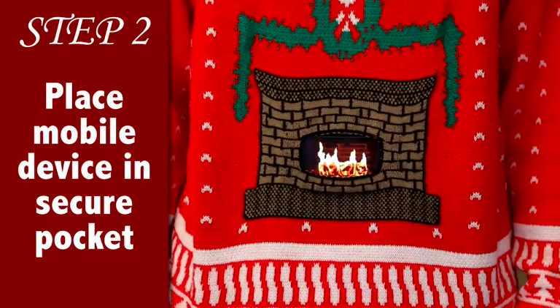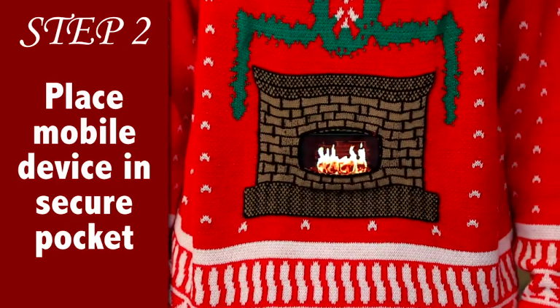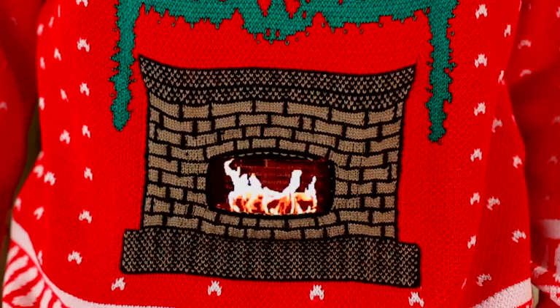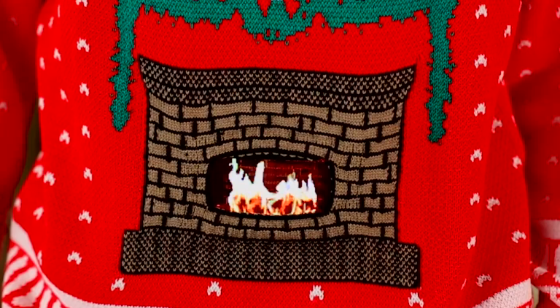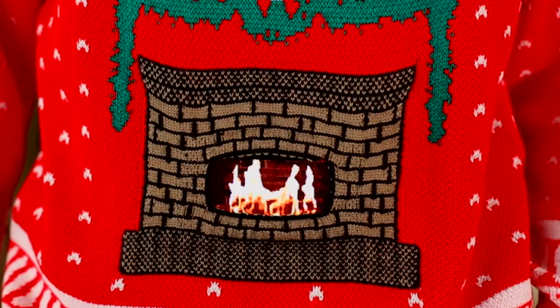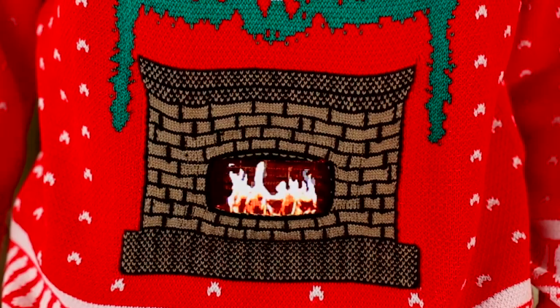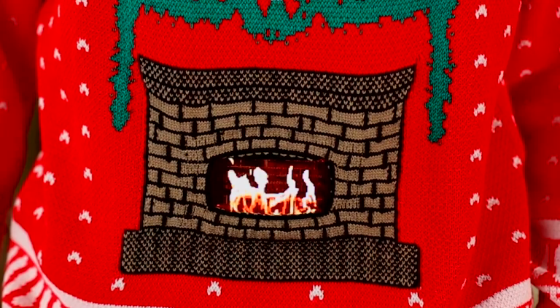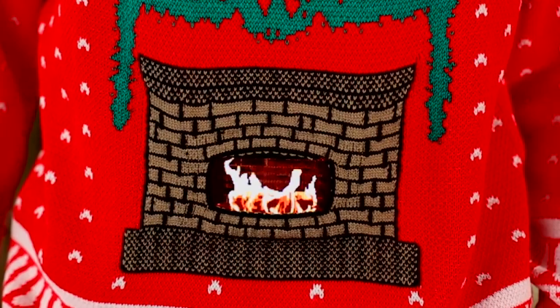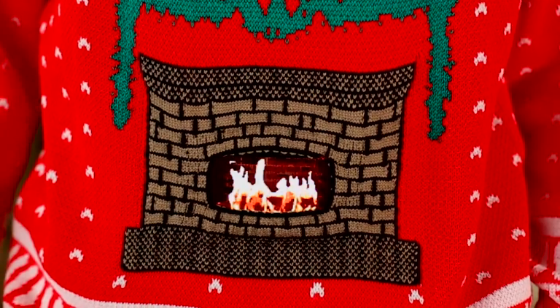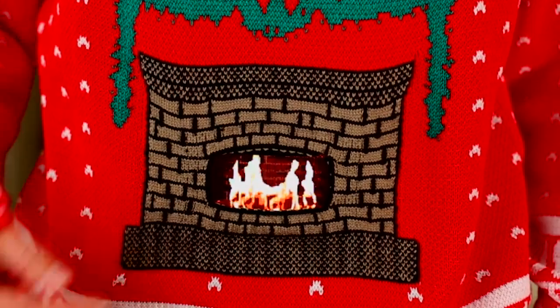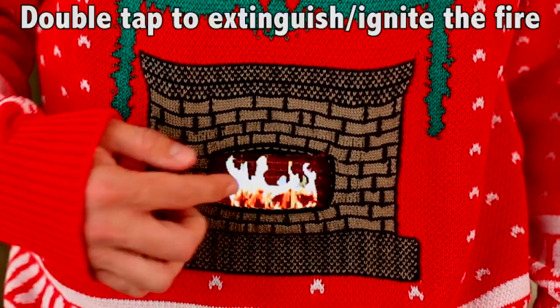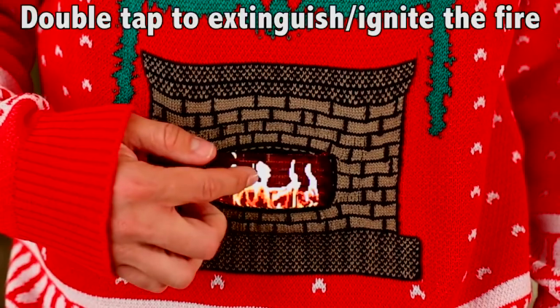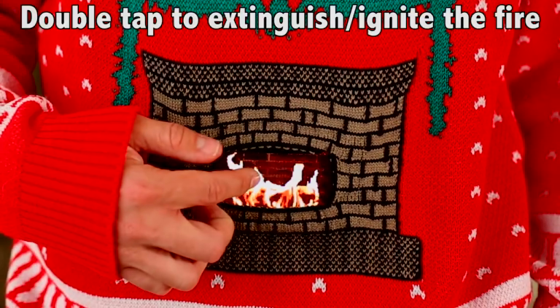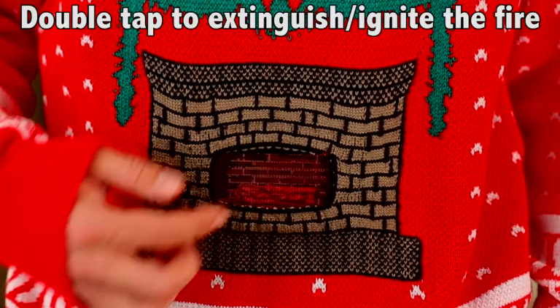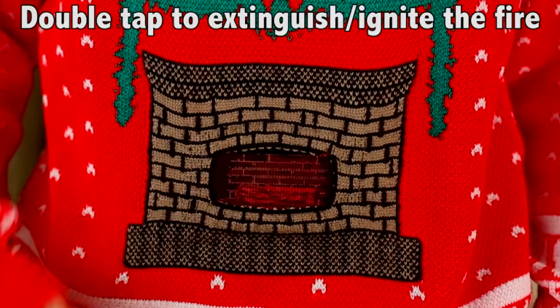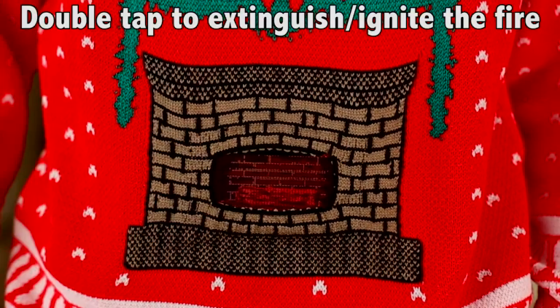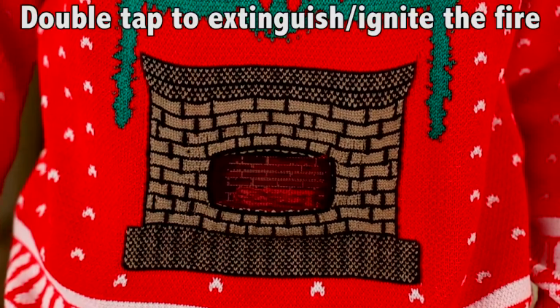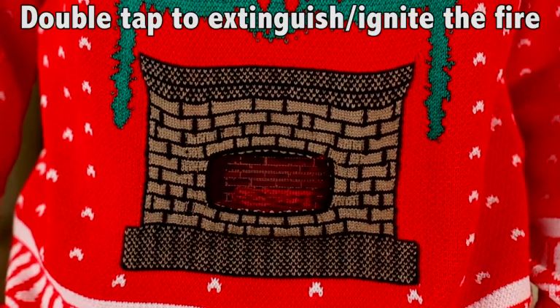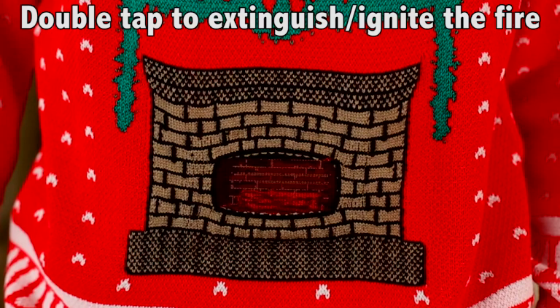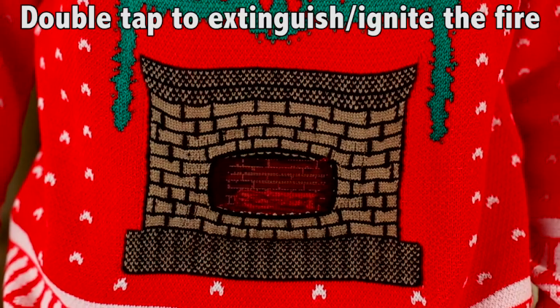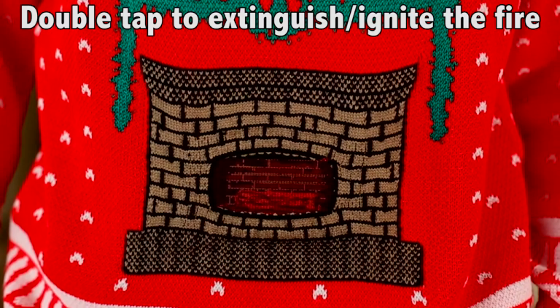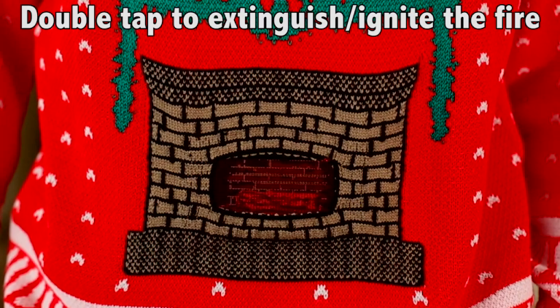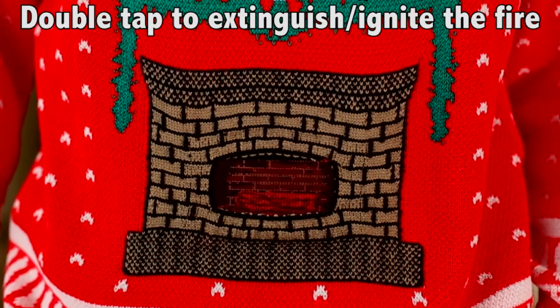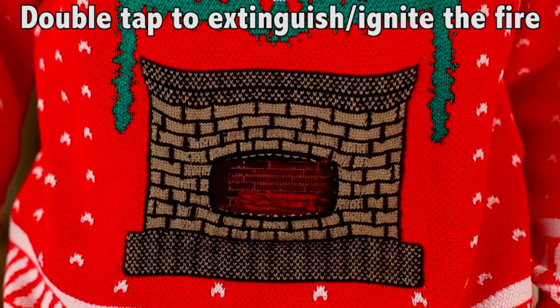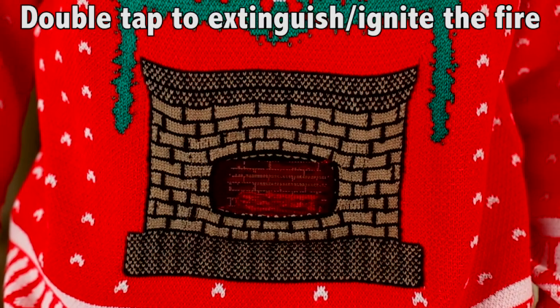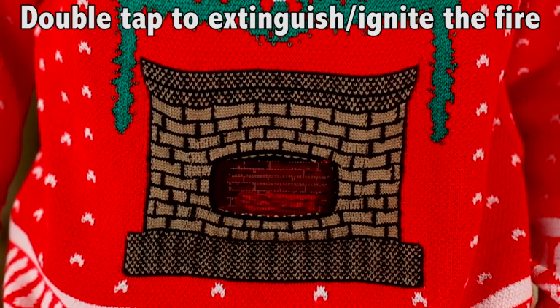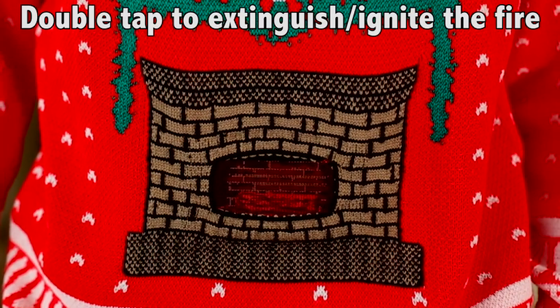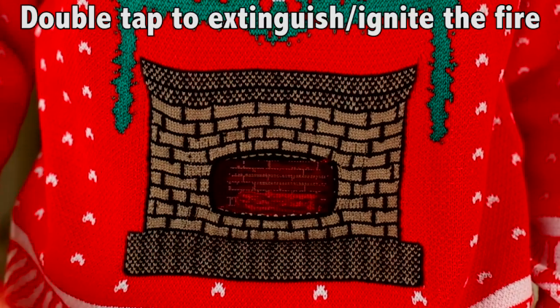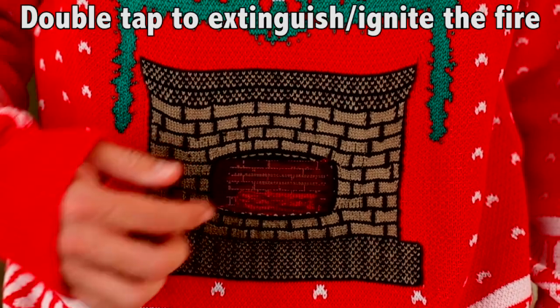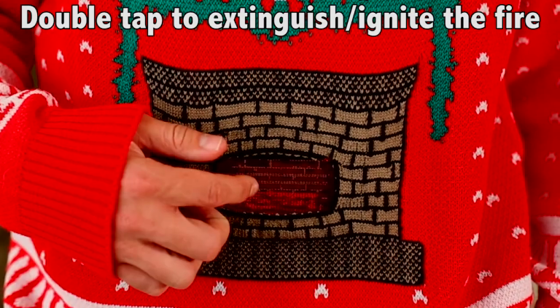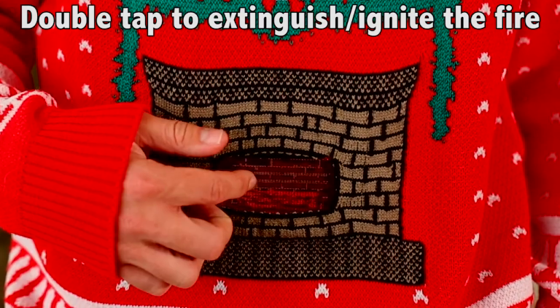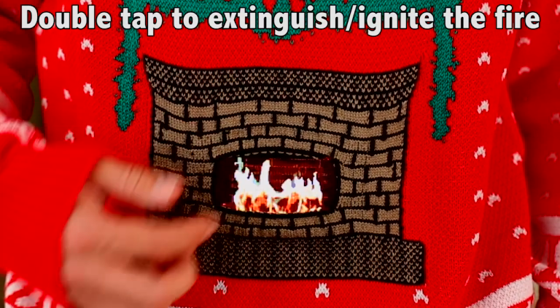The great thing about this one is it actually plays a knitted version of the burning flame, and you can double tap it to ignite it or extinguish it.